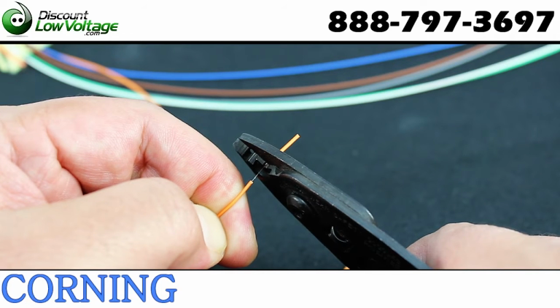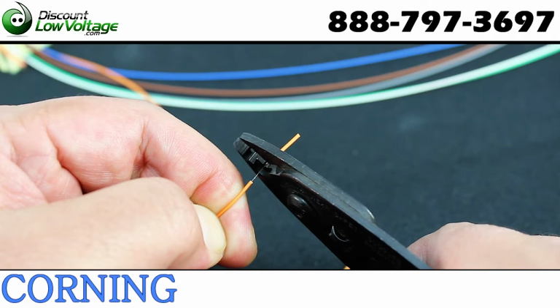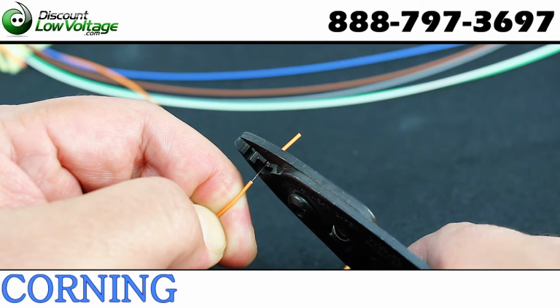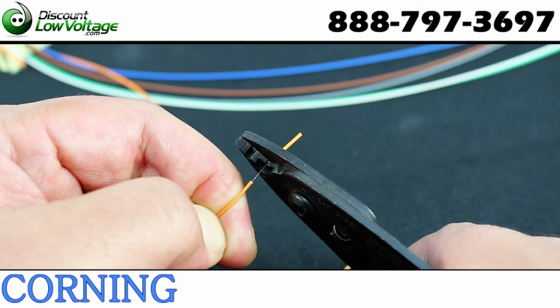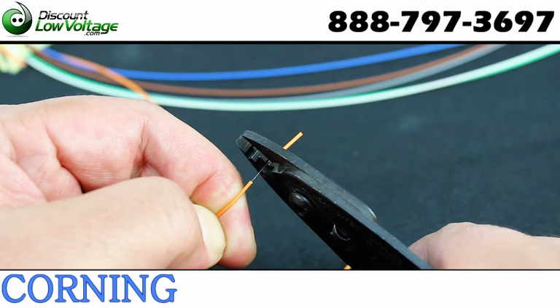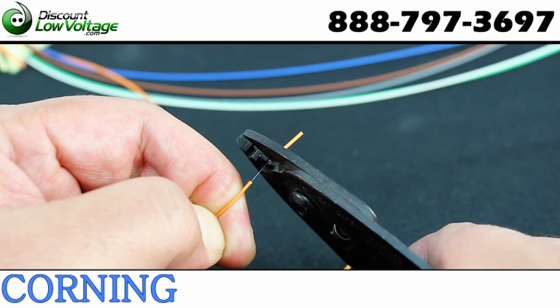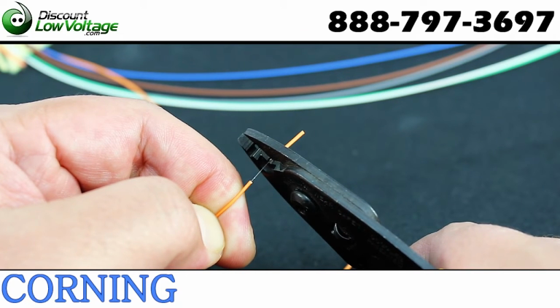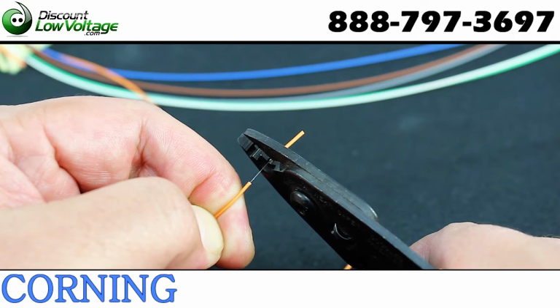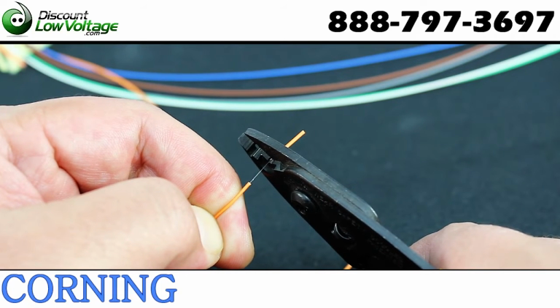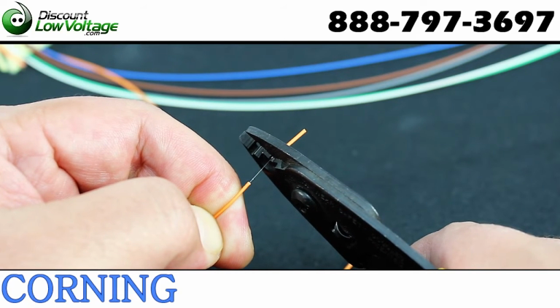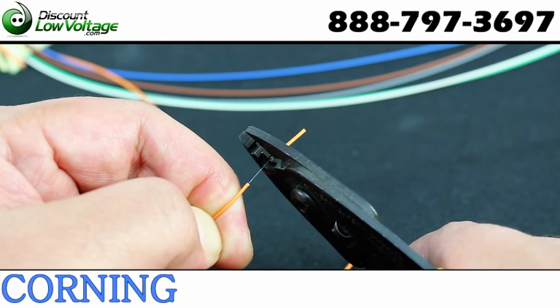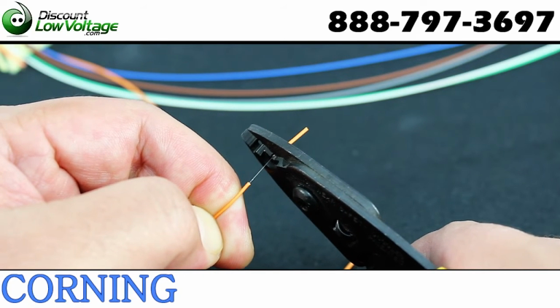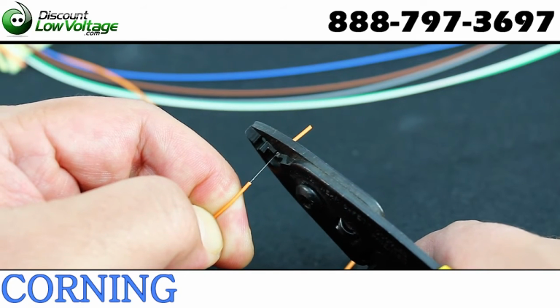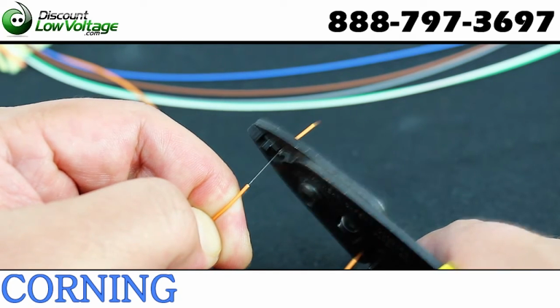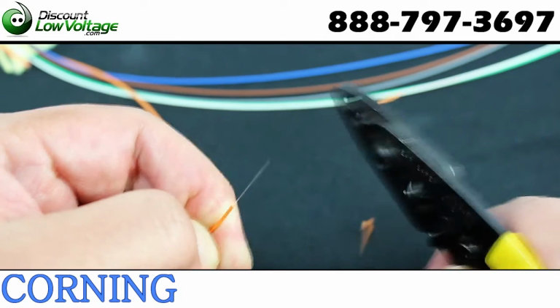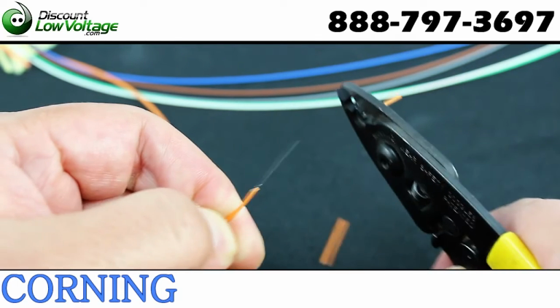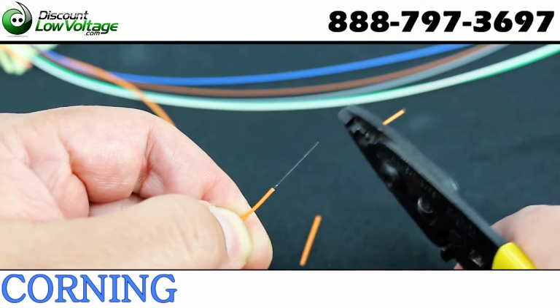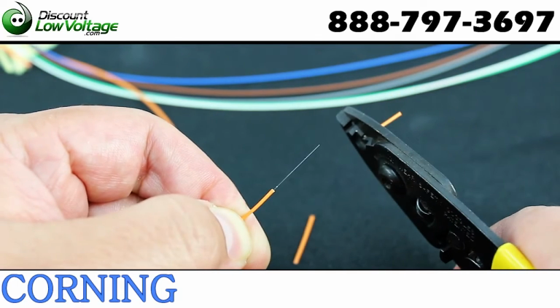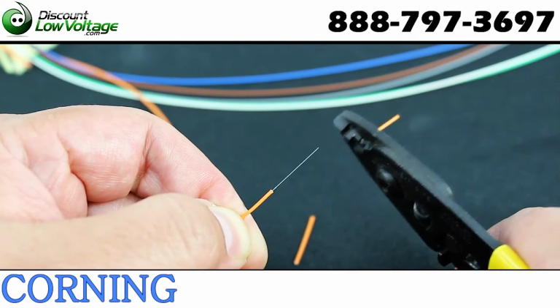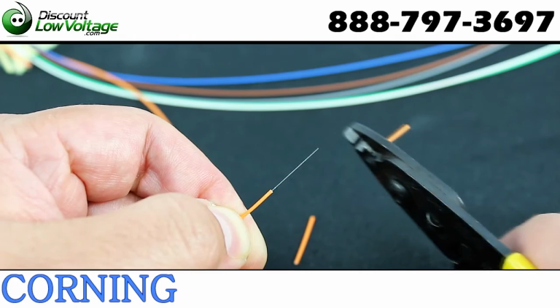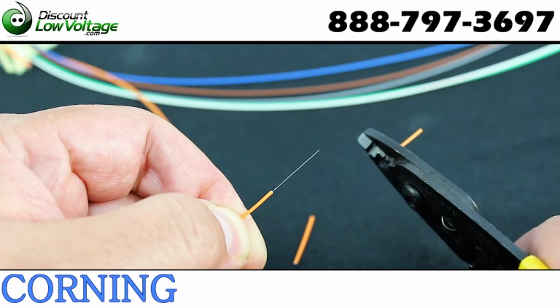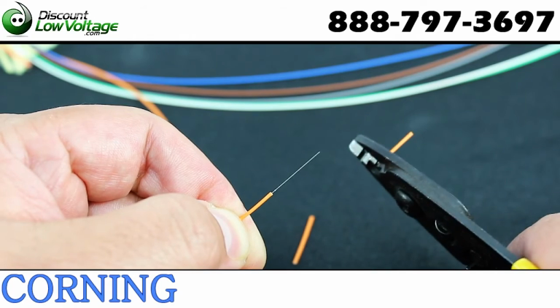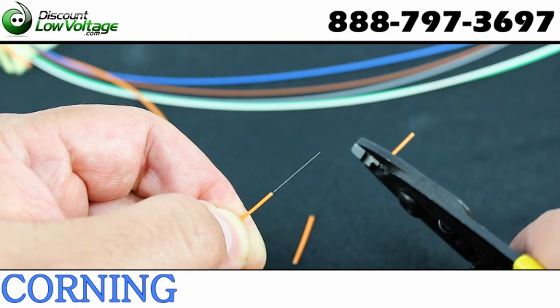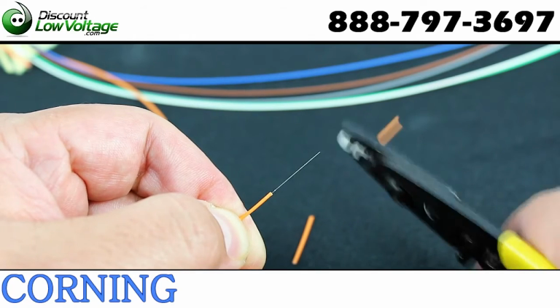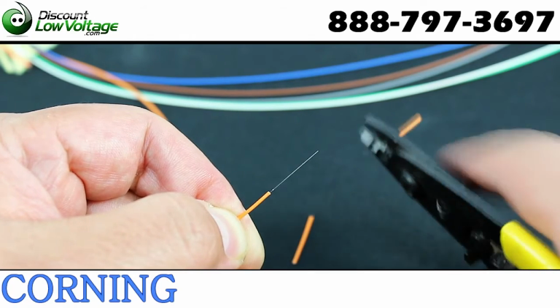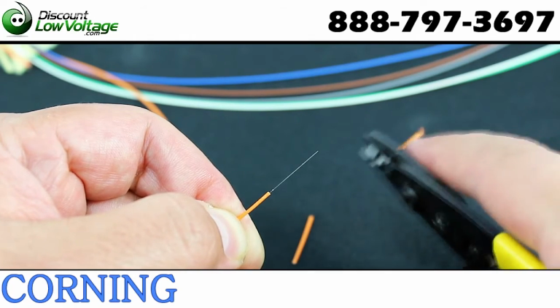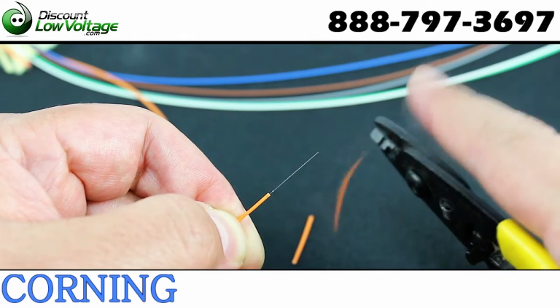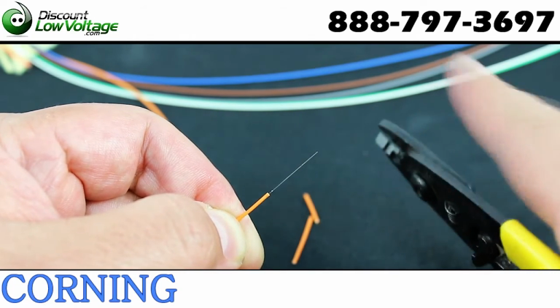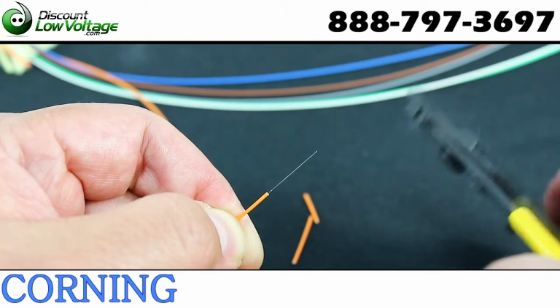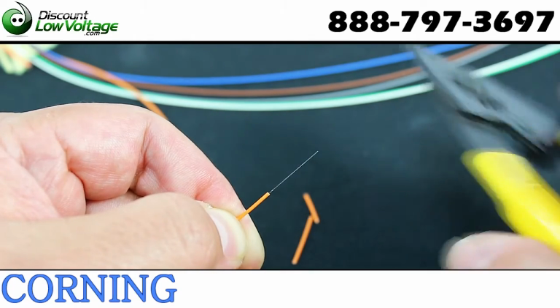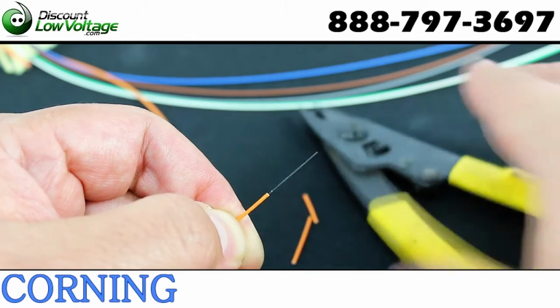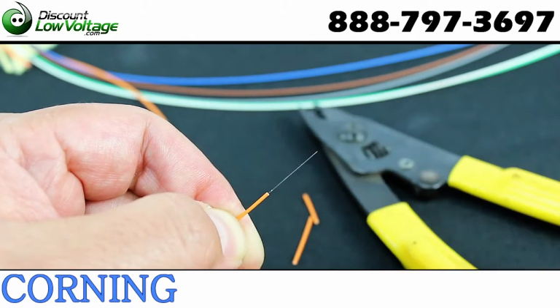The all dielectric cable construction is also pretty cool because now you don't have to use those grounding or bonding materials.